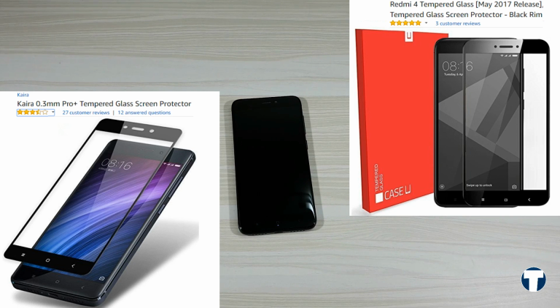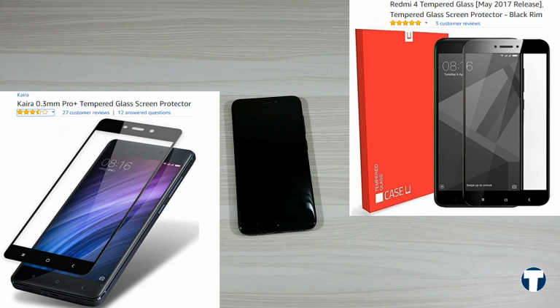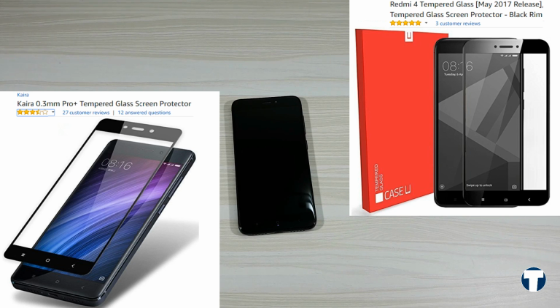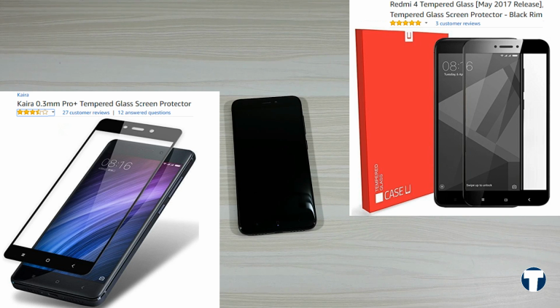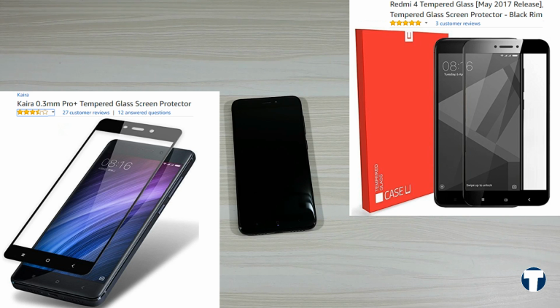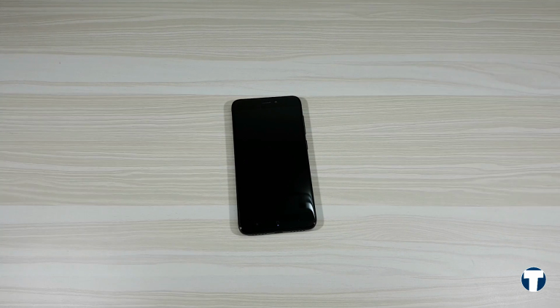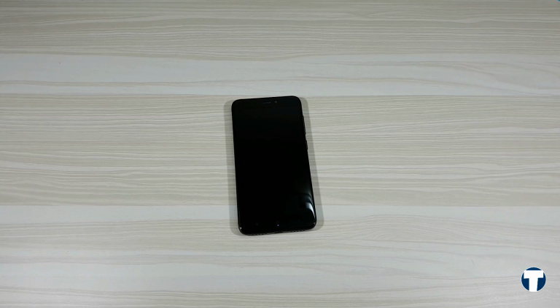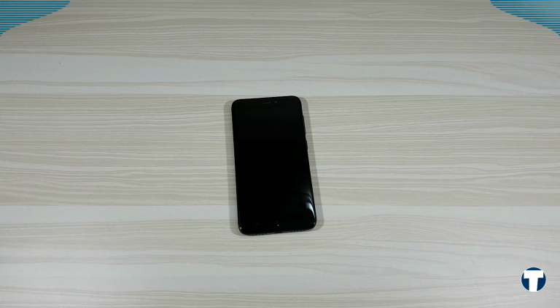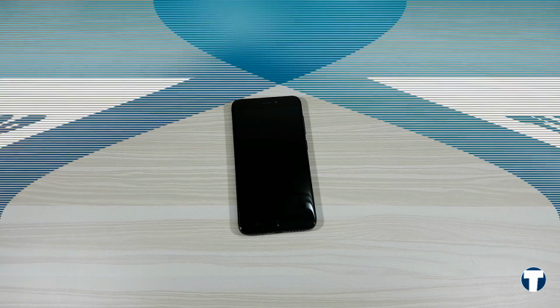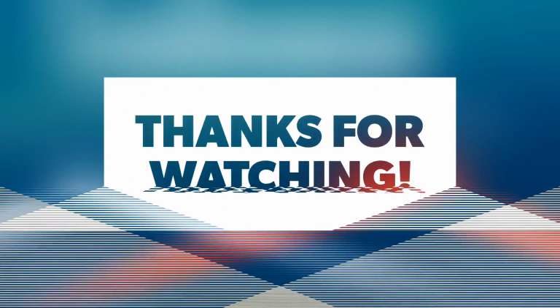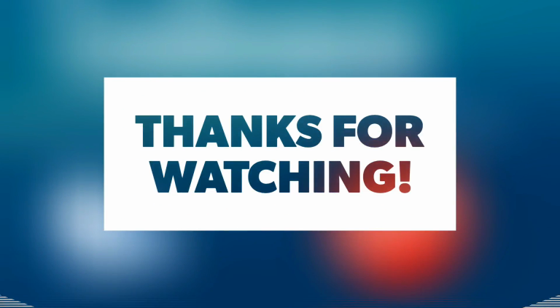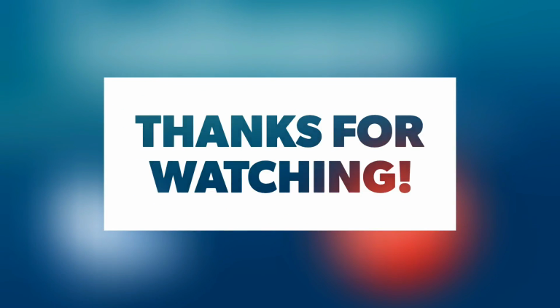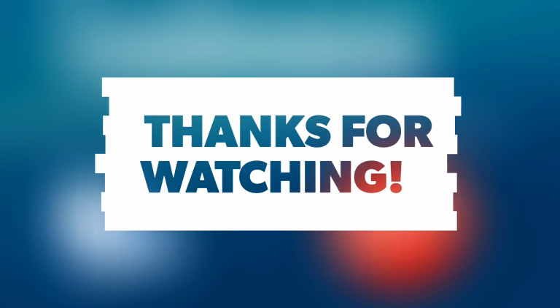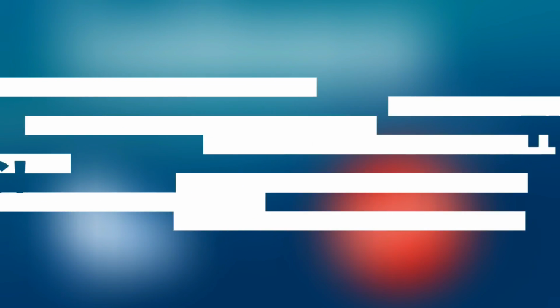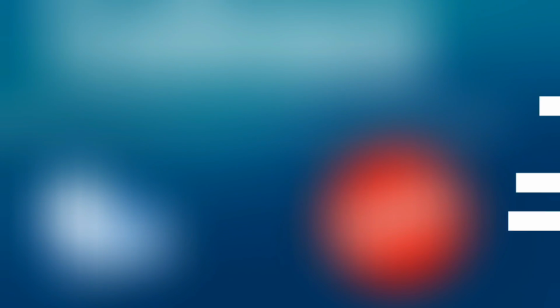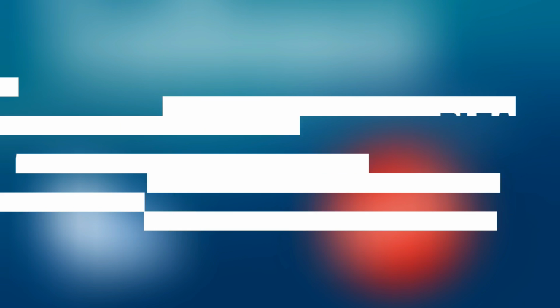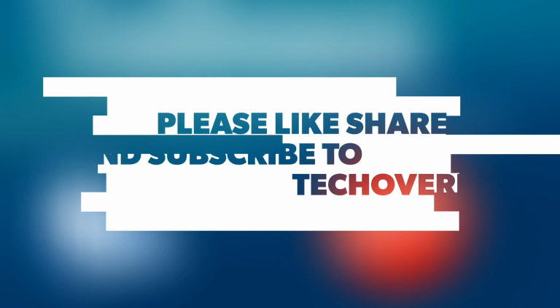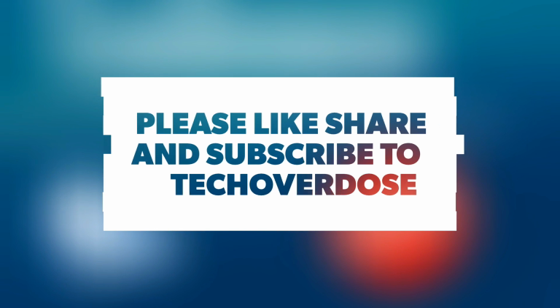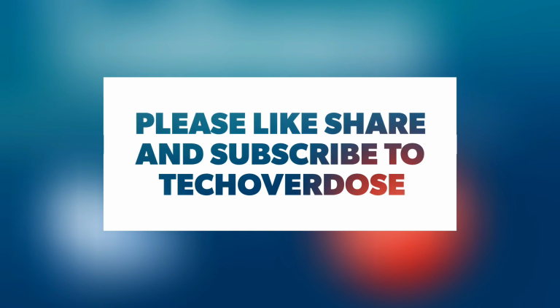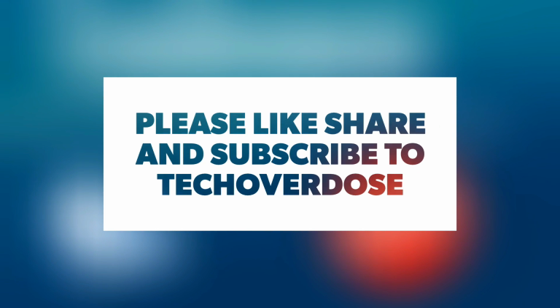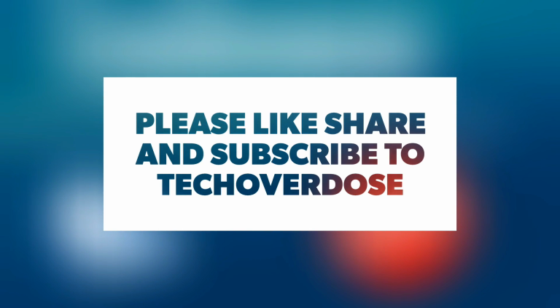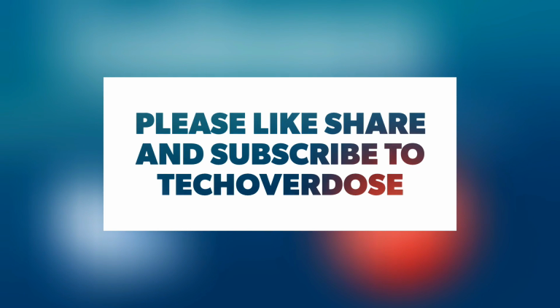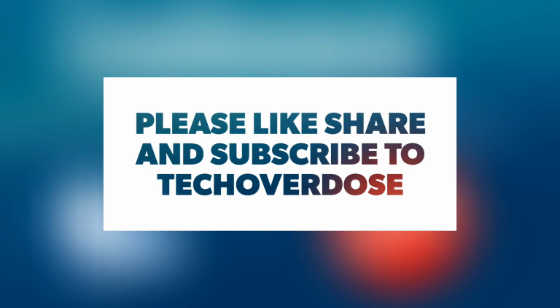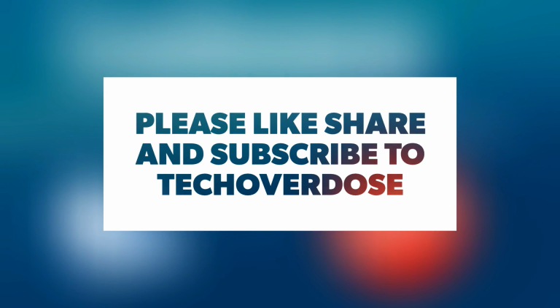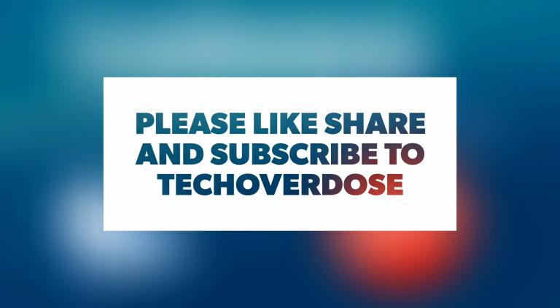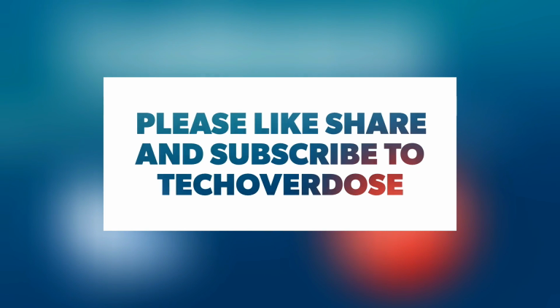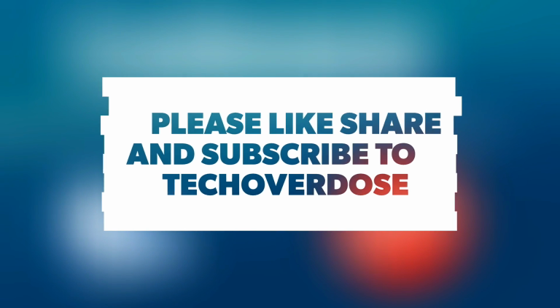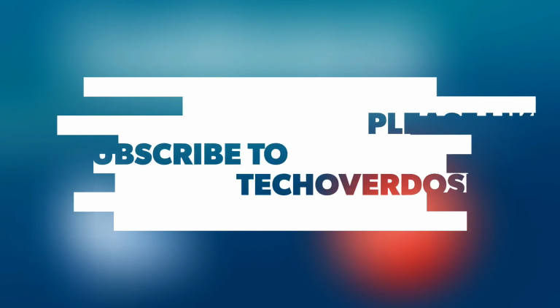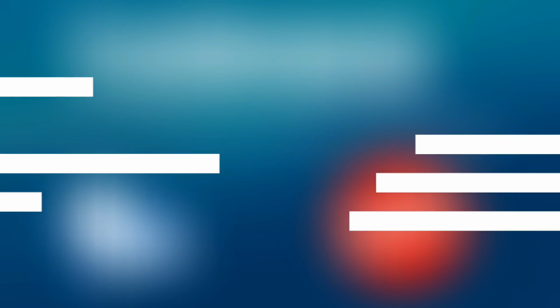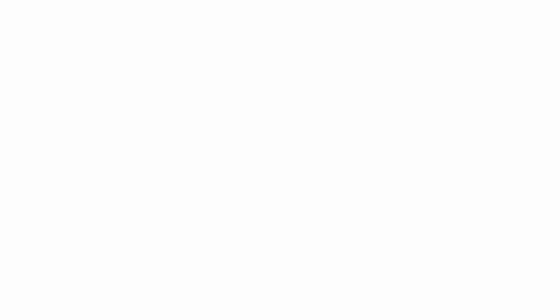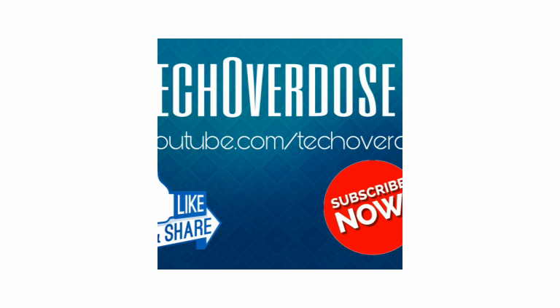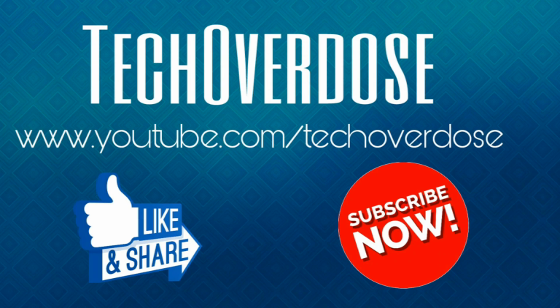If you don't want to miss that, then subscribe to my channel. My next video is coming soon. That's it in this video — thanks a lot for watching, and I'll talk to you guys in my next one.